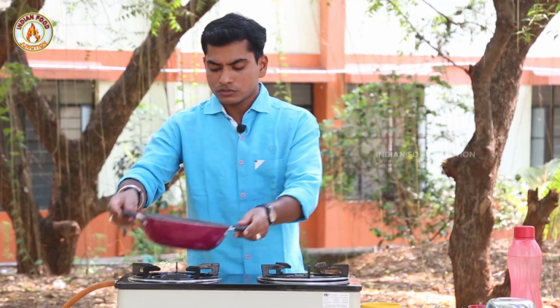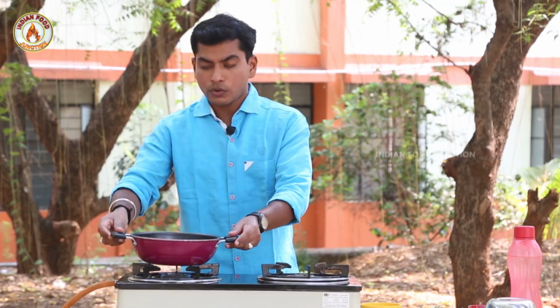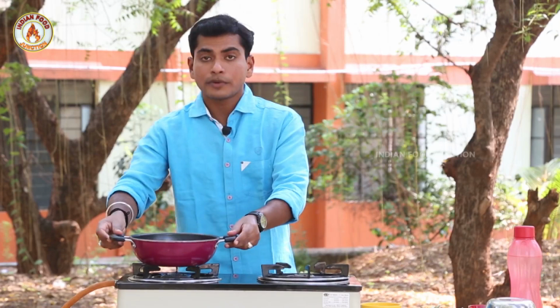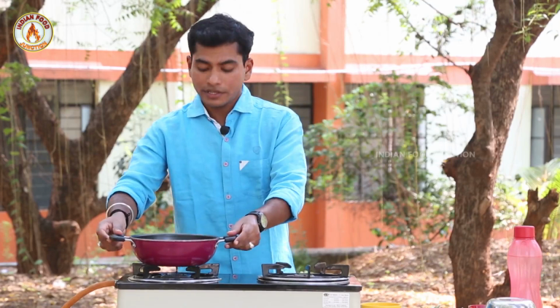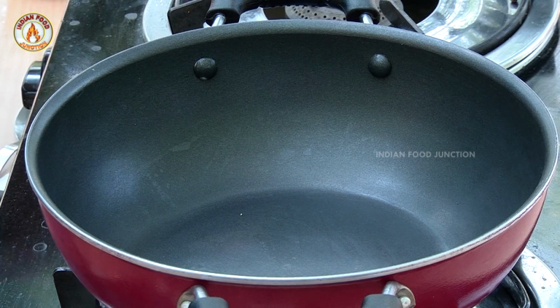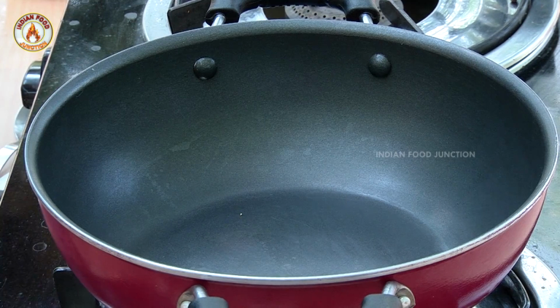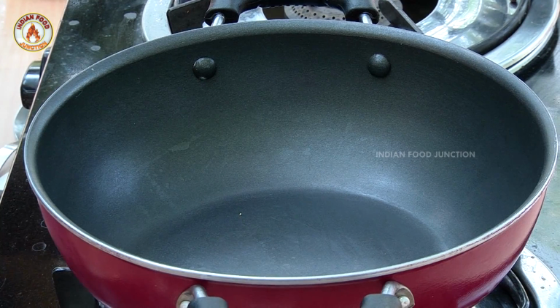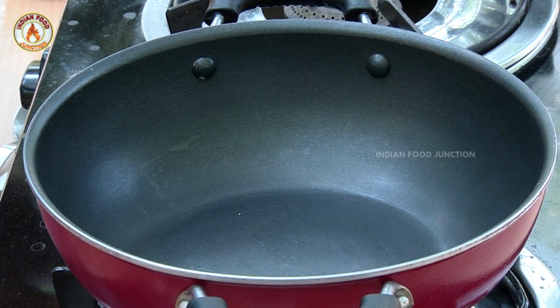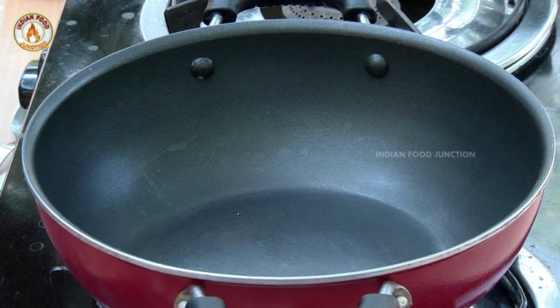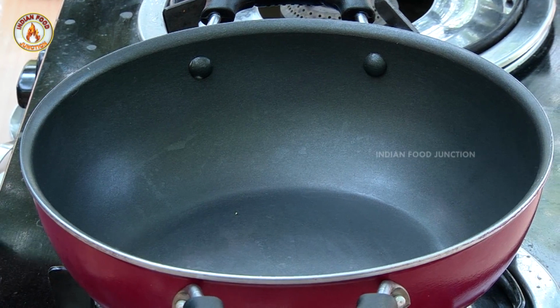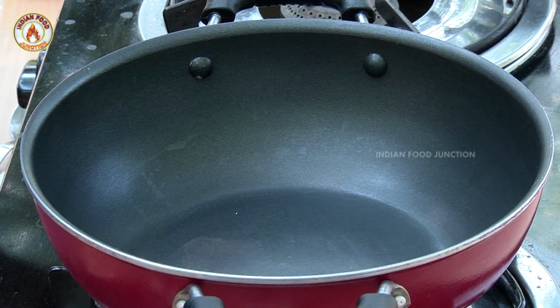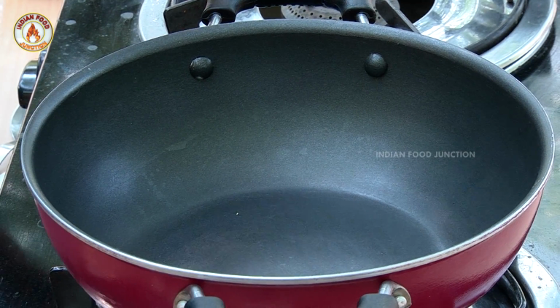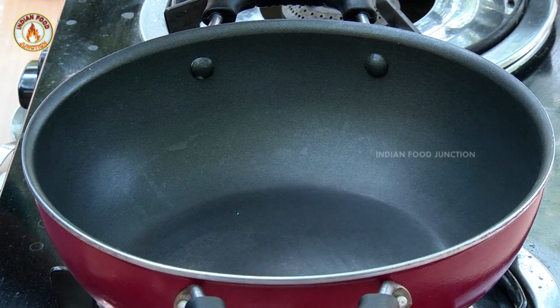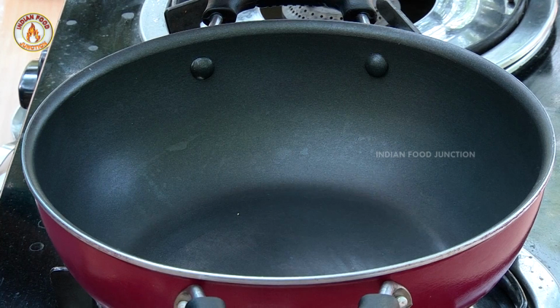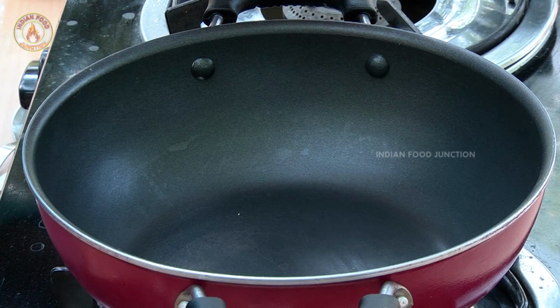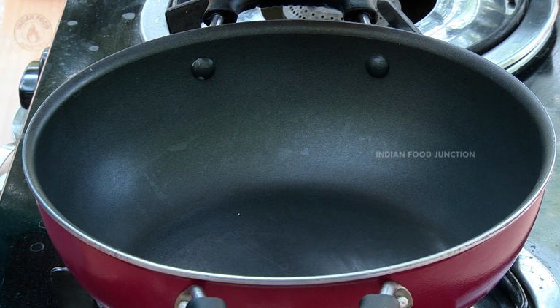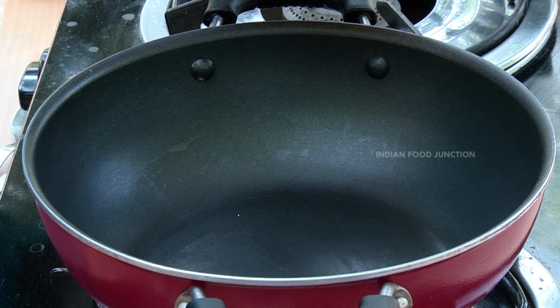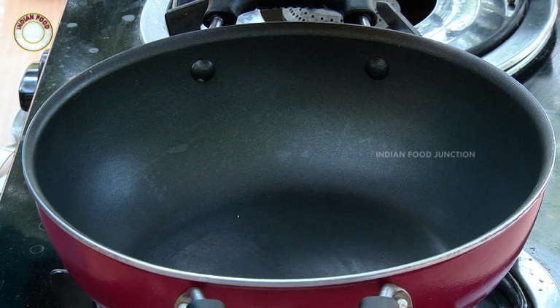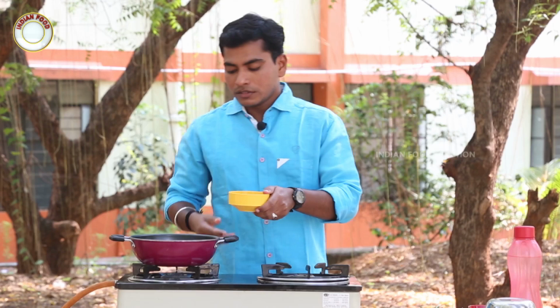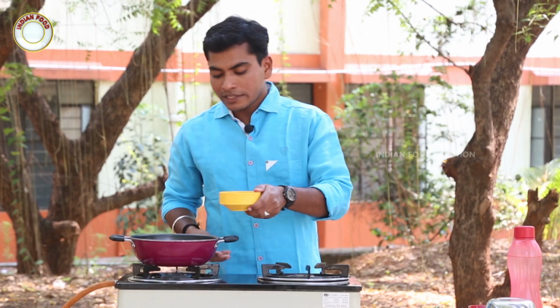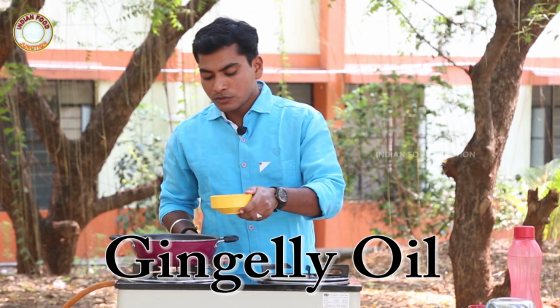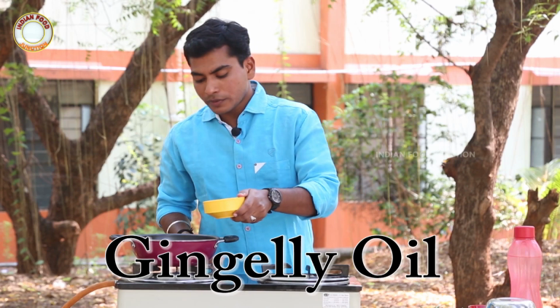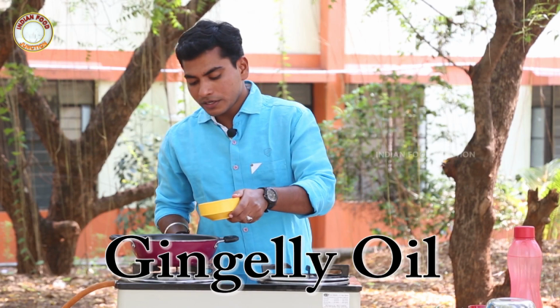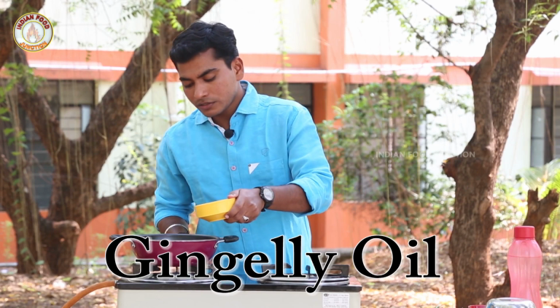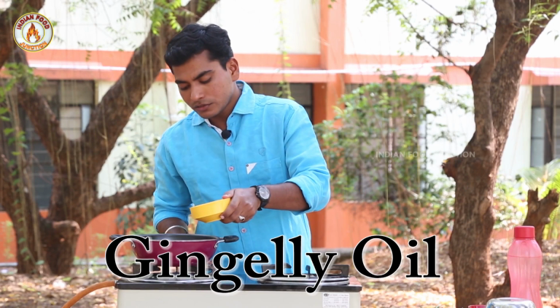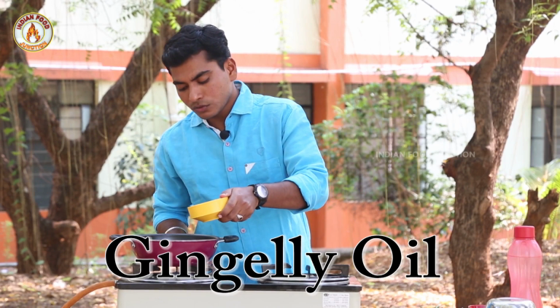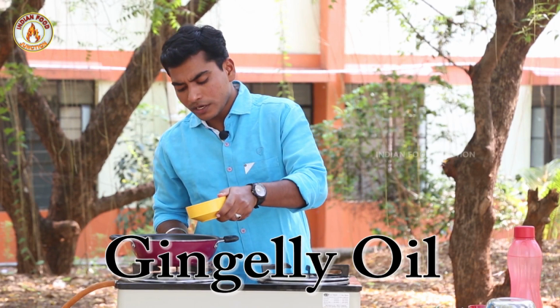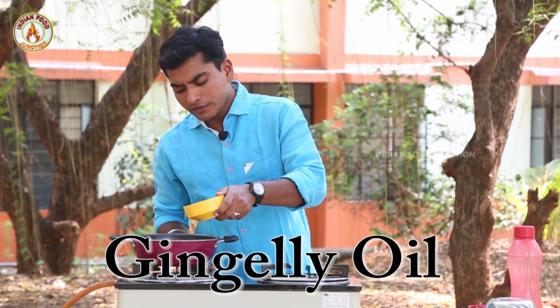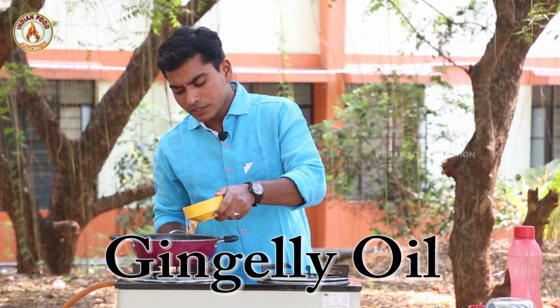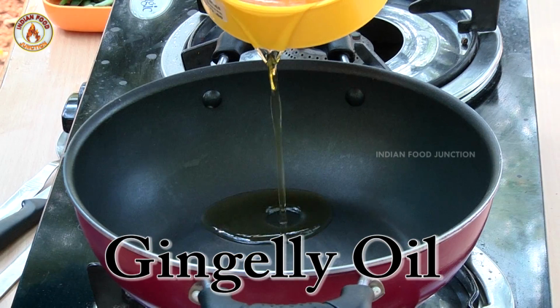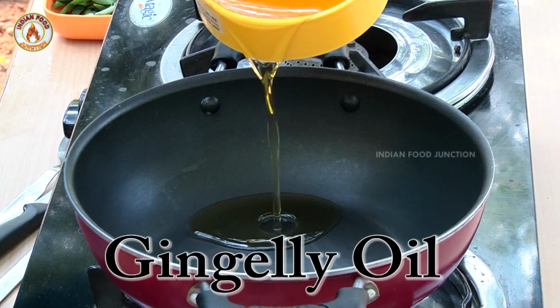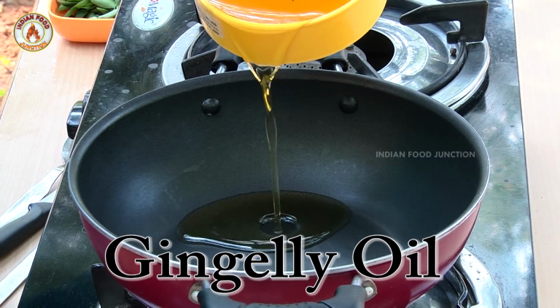Let's put a pan on the heat and use the meat. Let's put the meat in to cook.